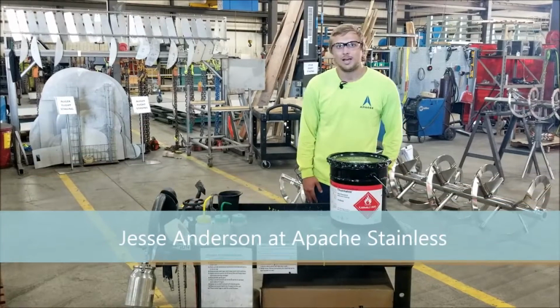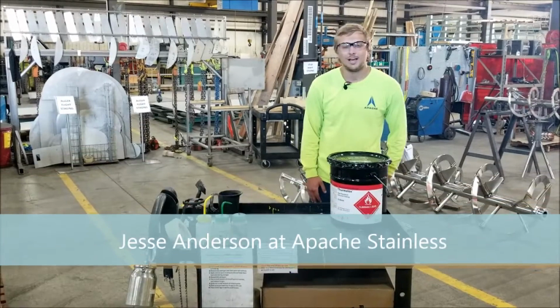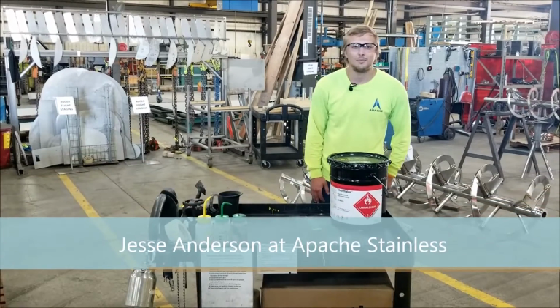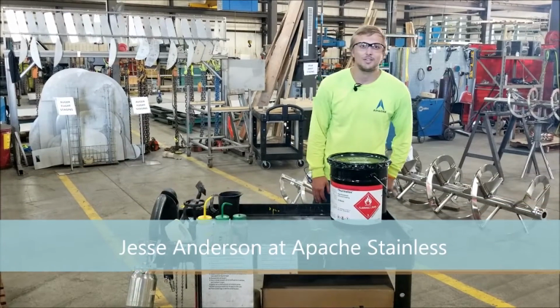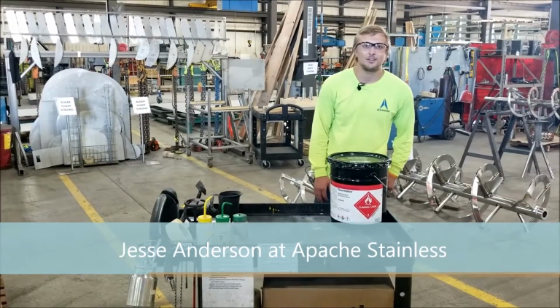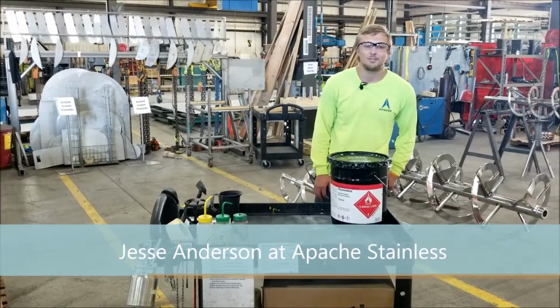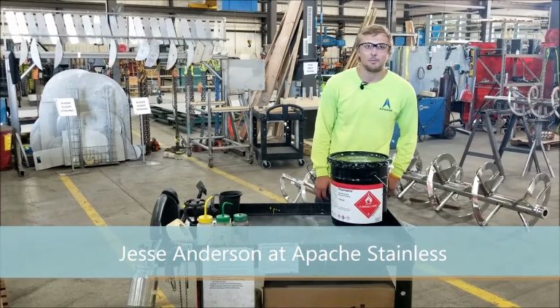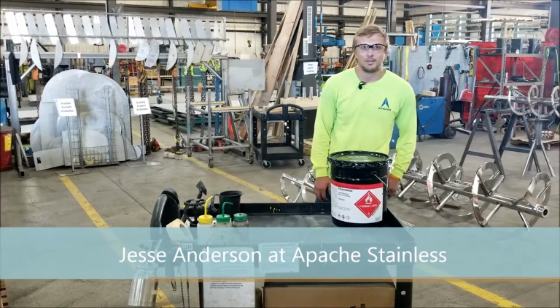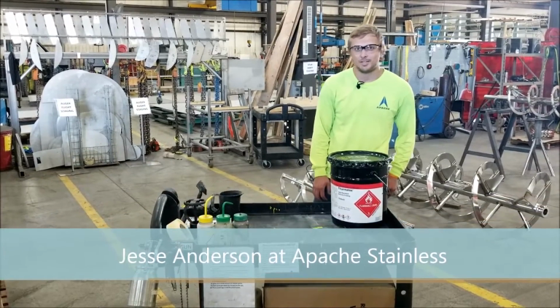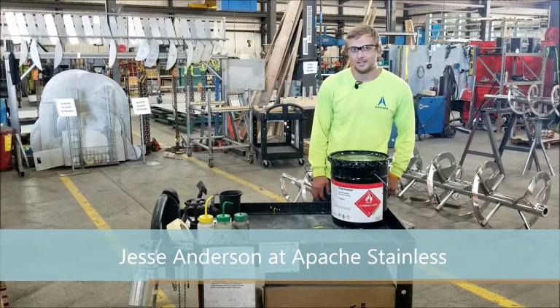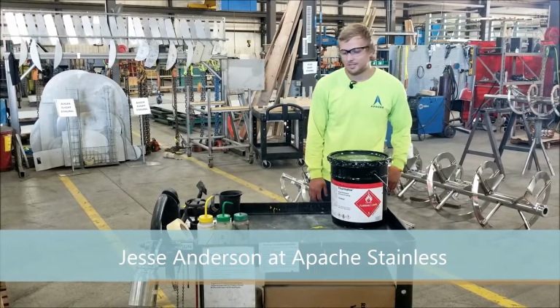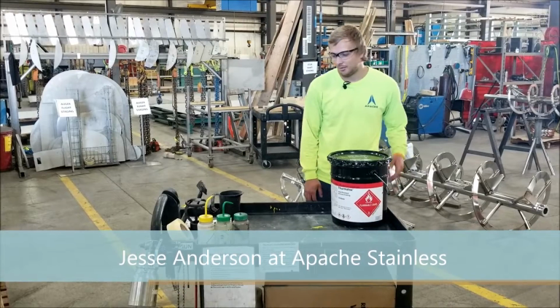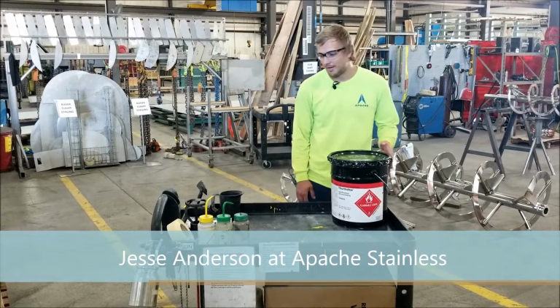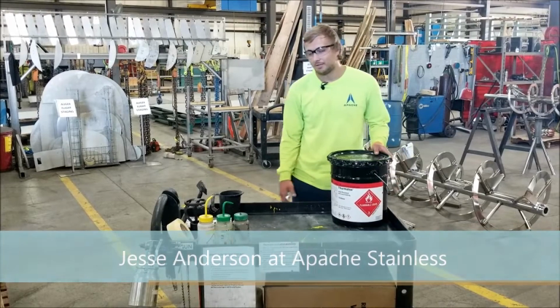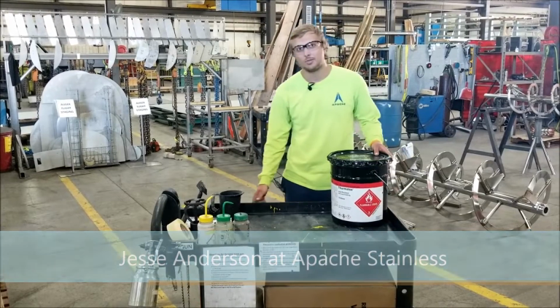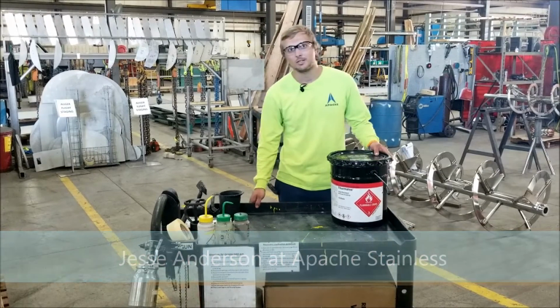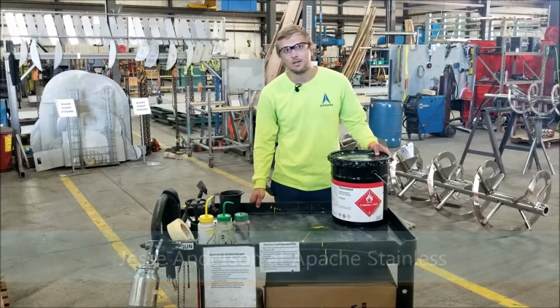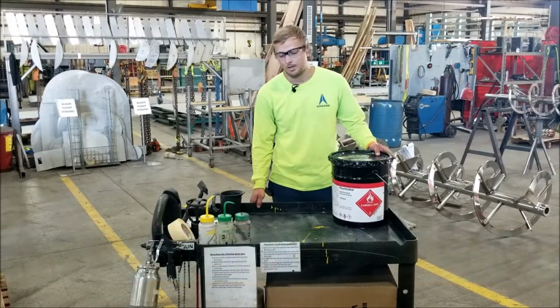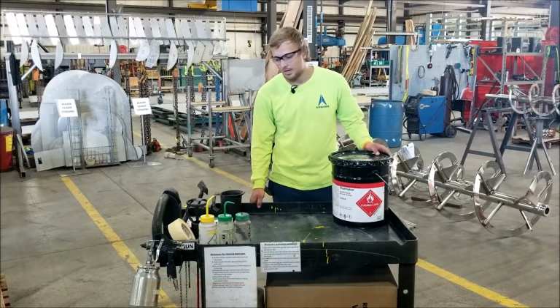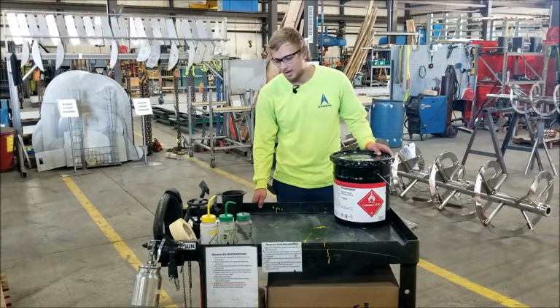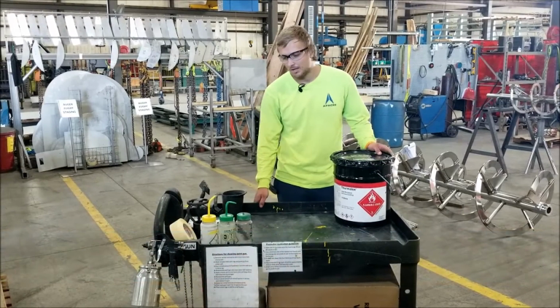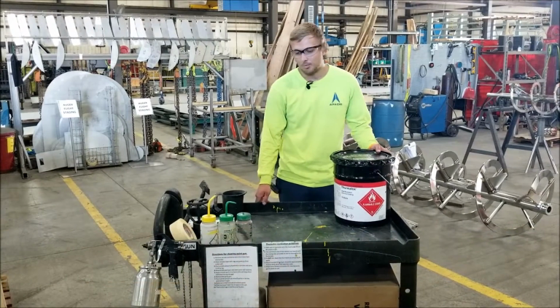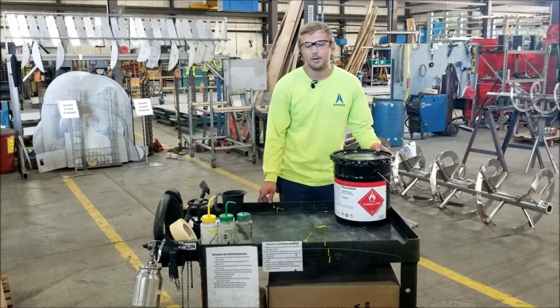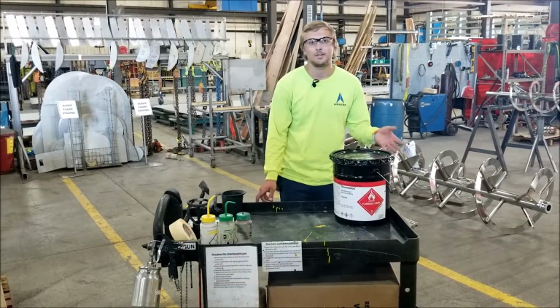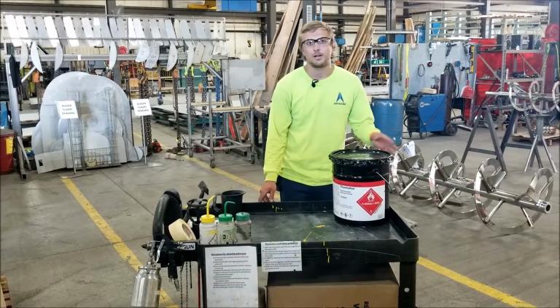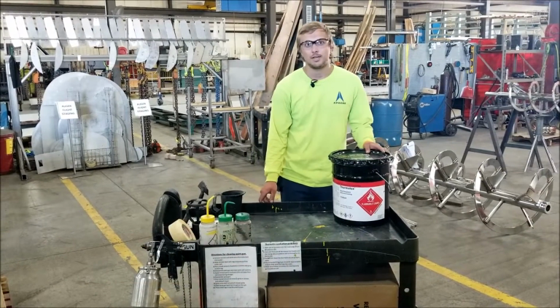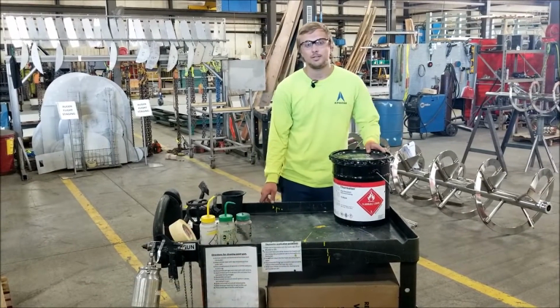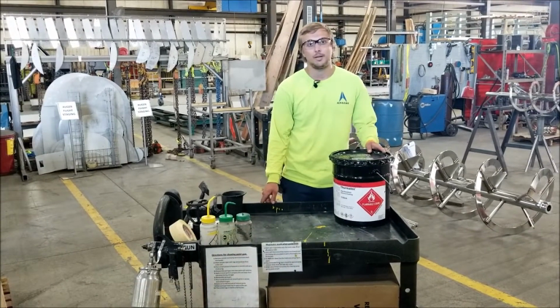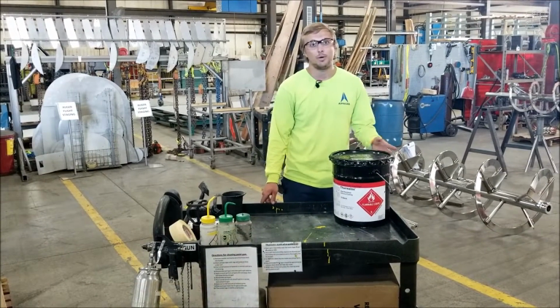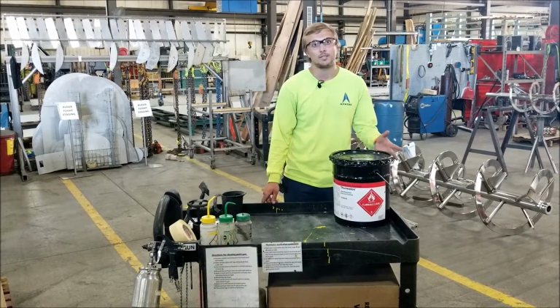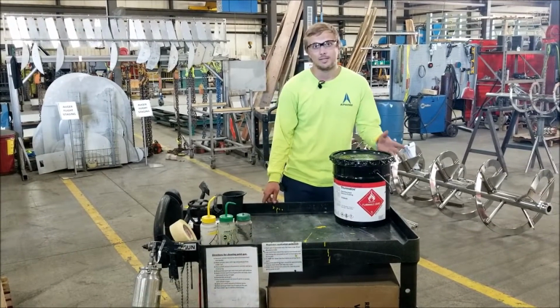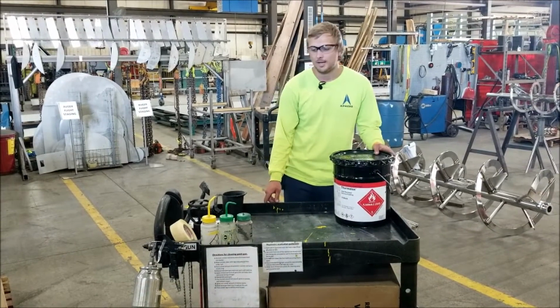Hi, I'm Jesse Anderson from Apache Stainless. Here we have the Thermalox cart. The whole point of this cart is to actually eliminate waste and time.